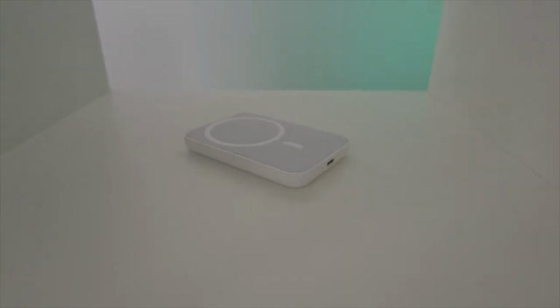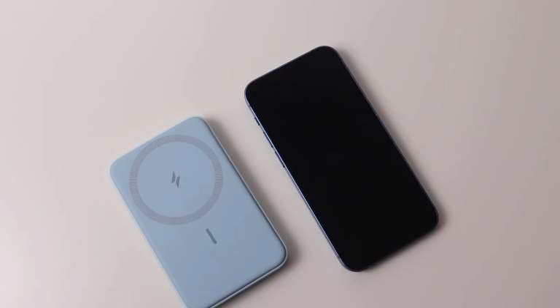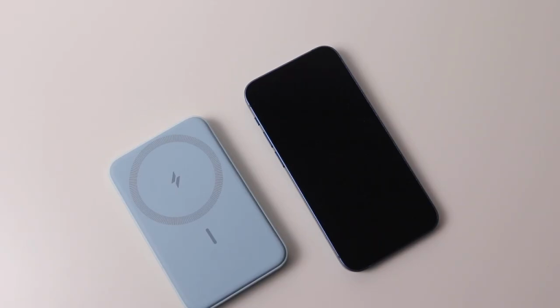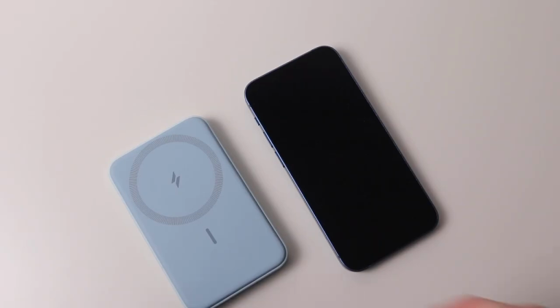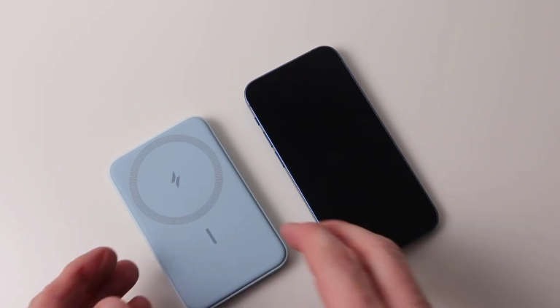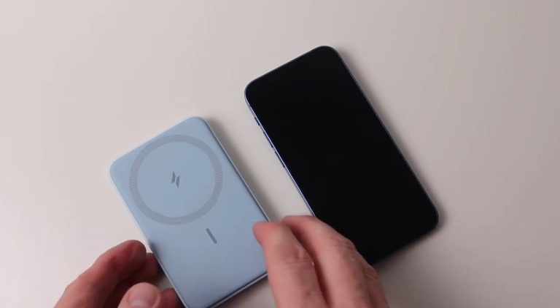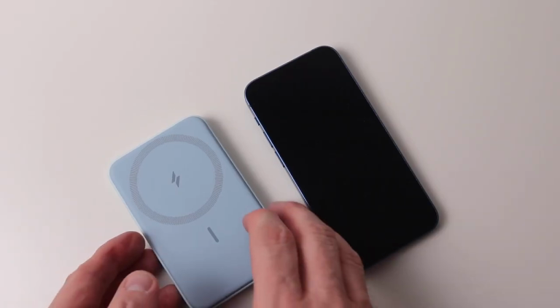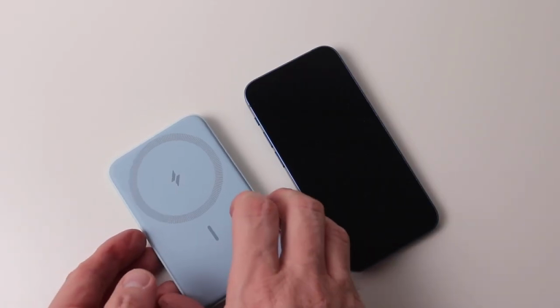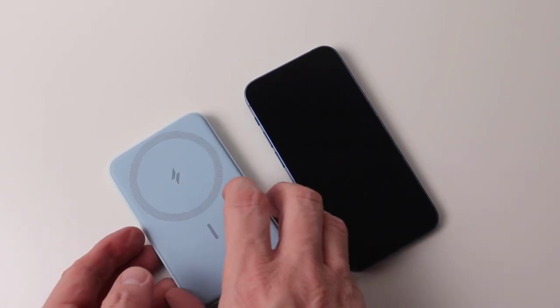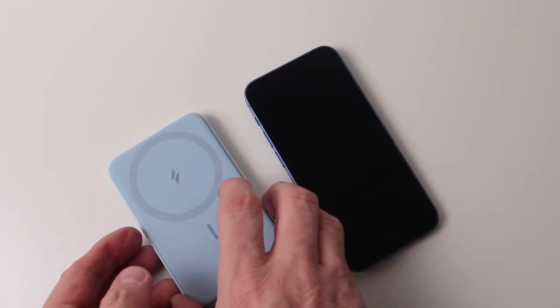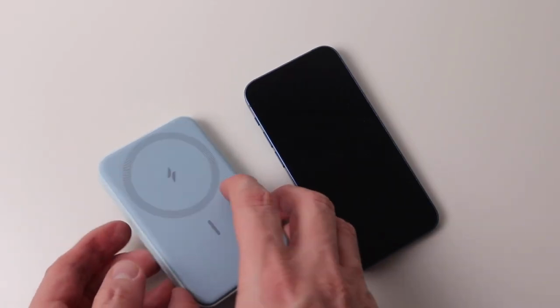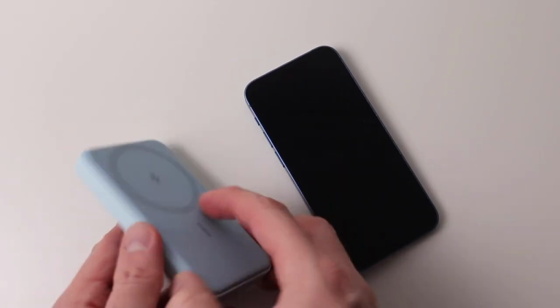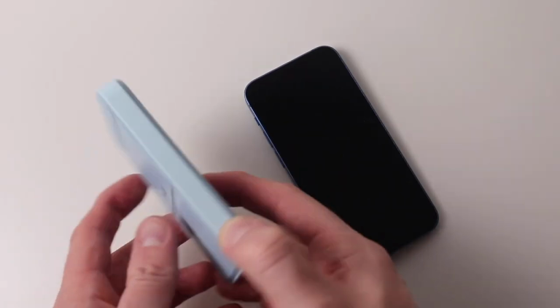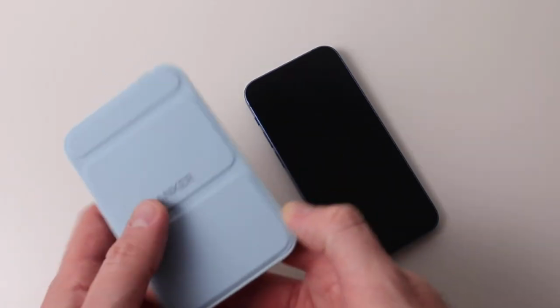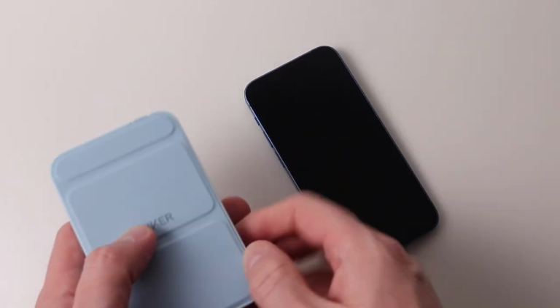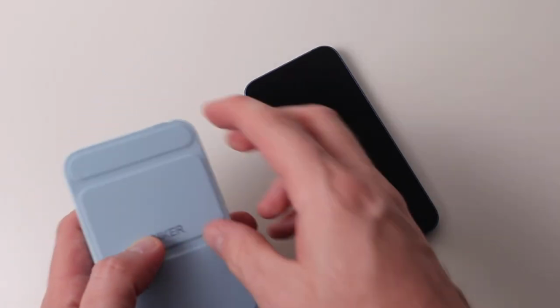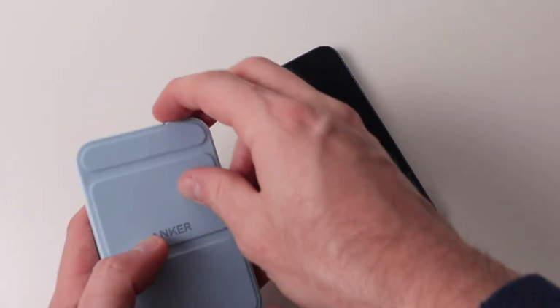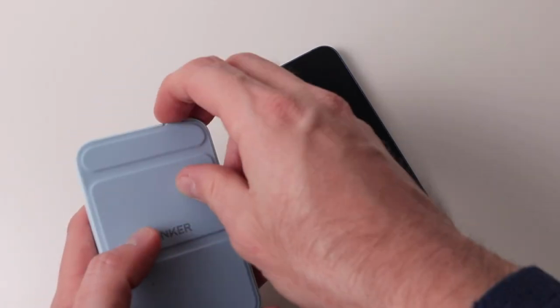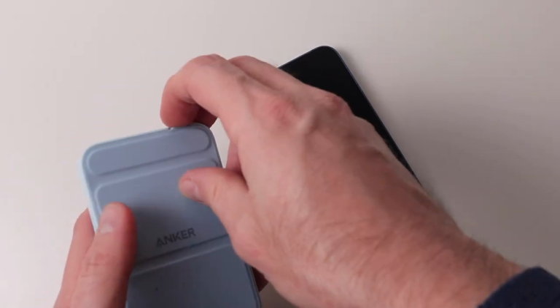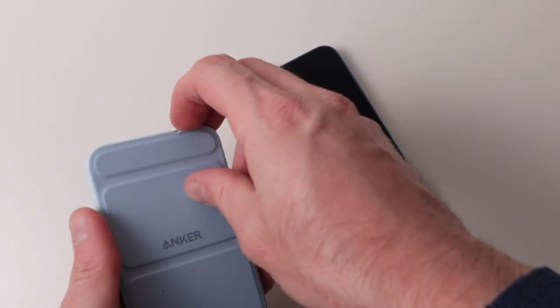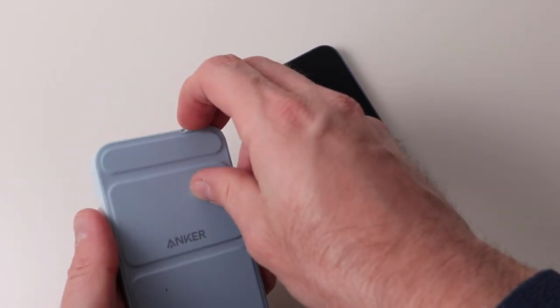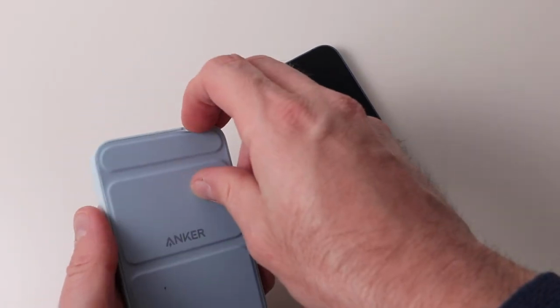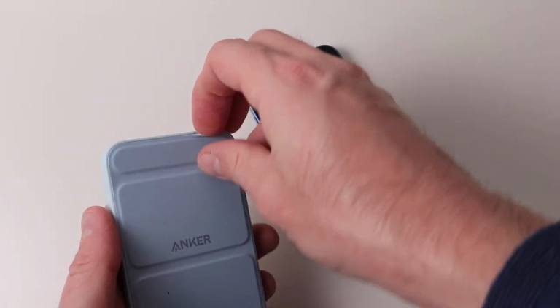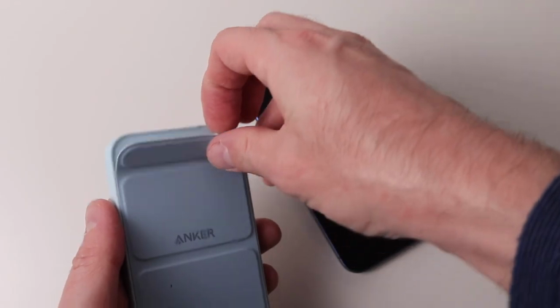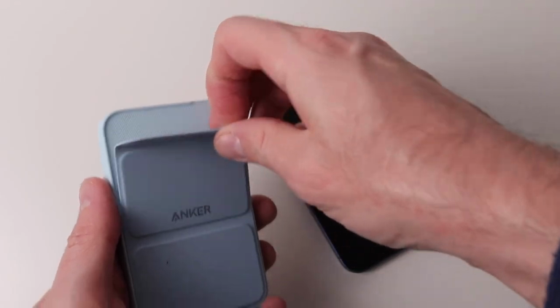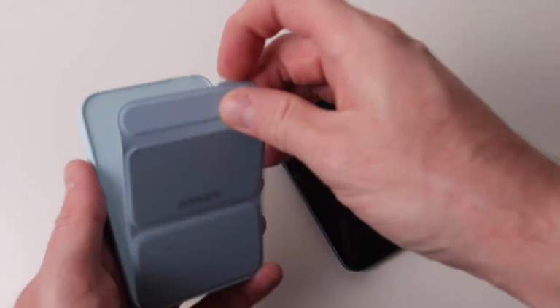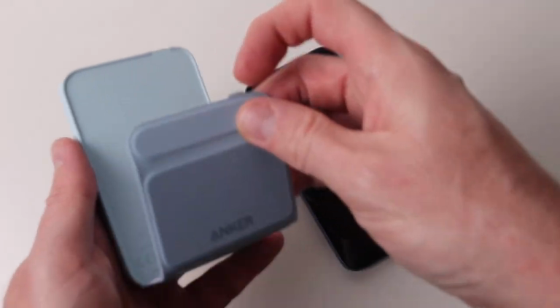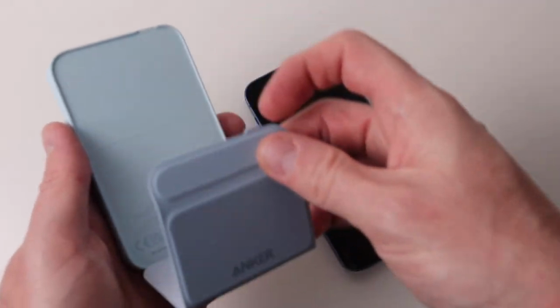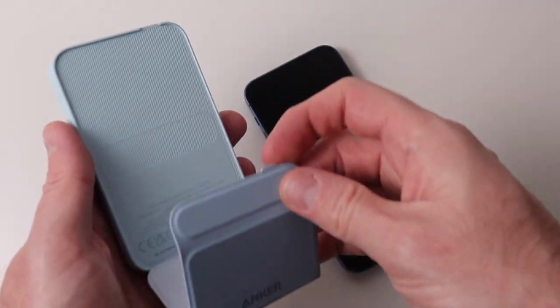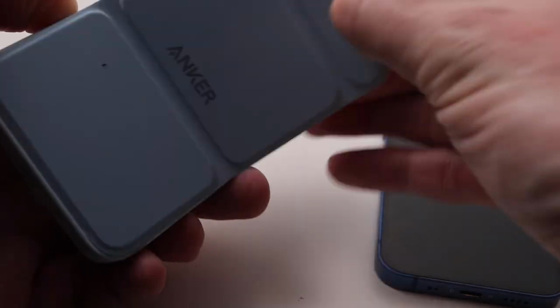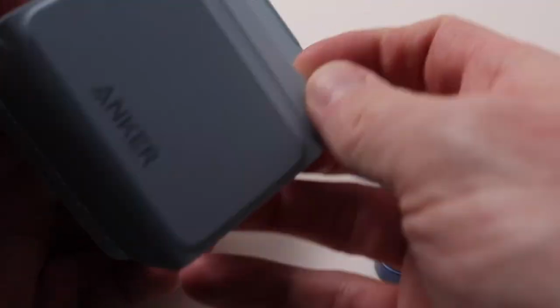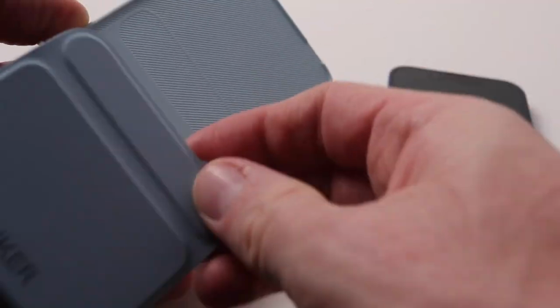The Anker 622 can function as a phone stand too, which is a useful feature.